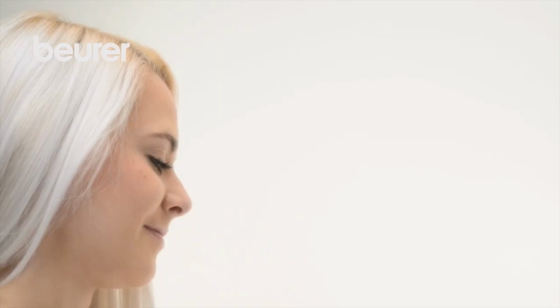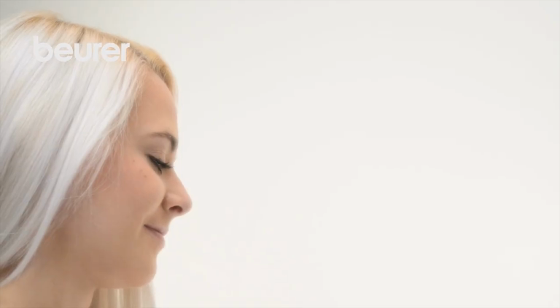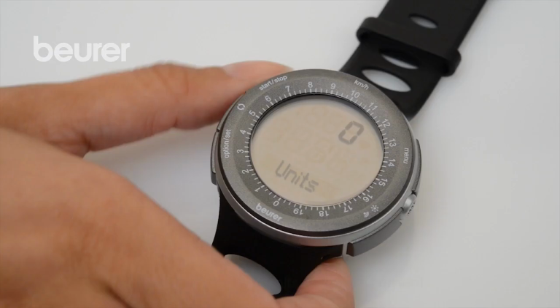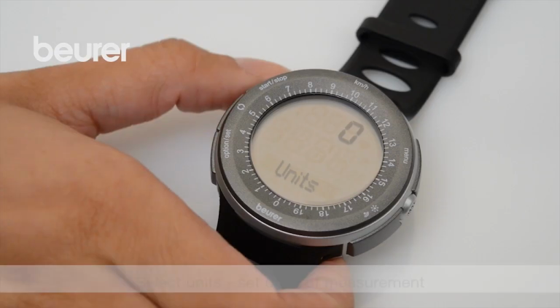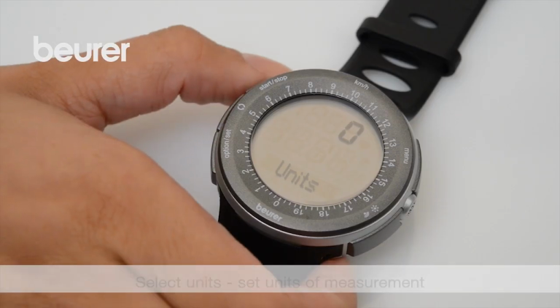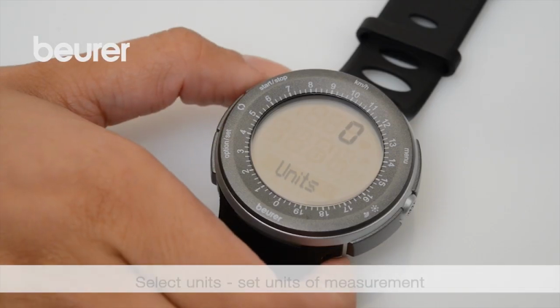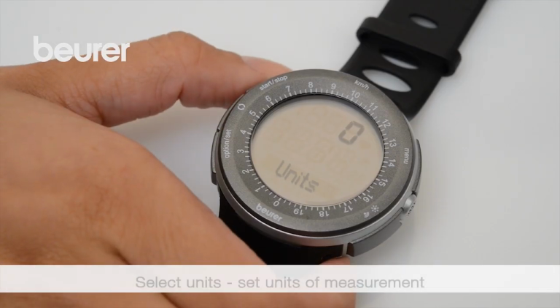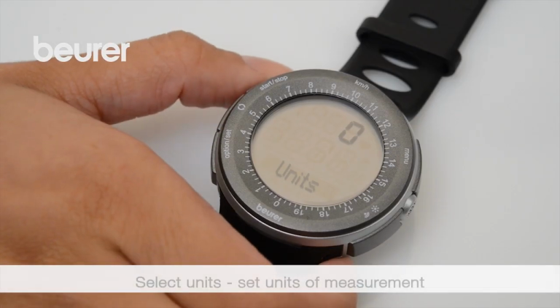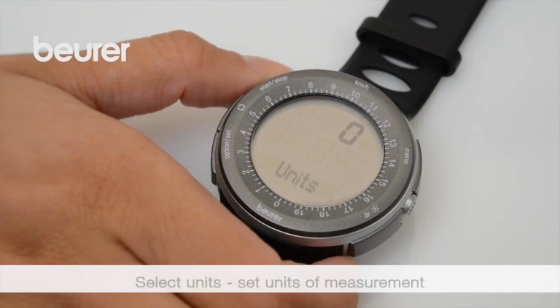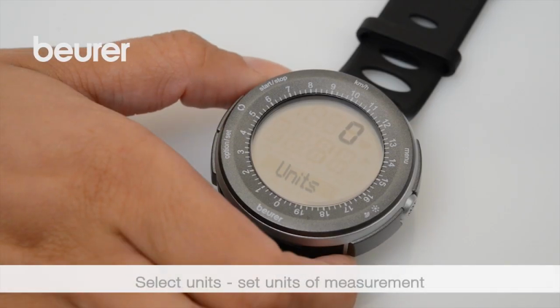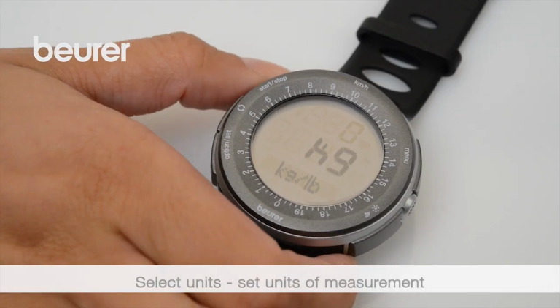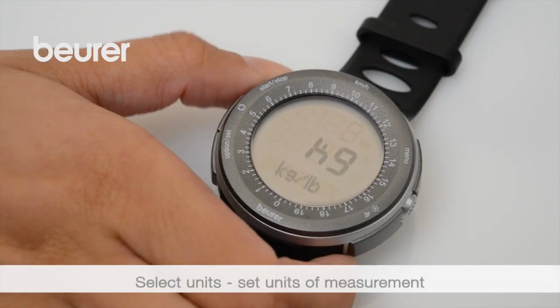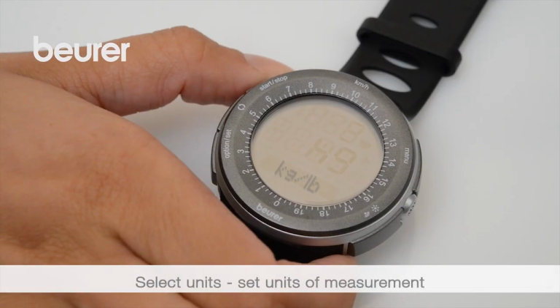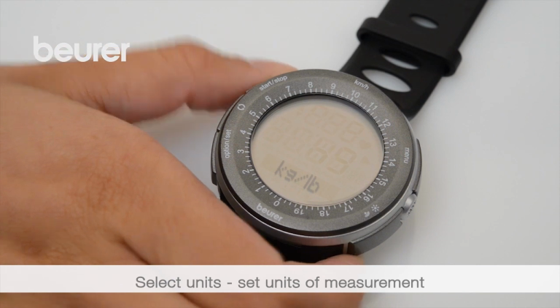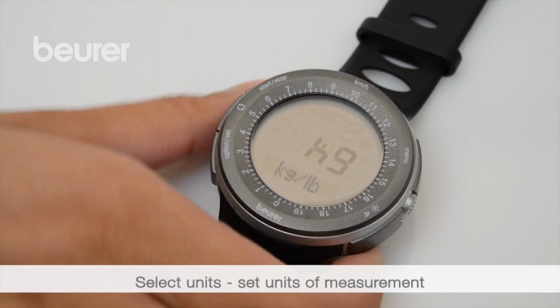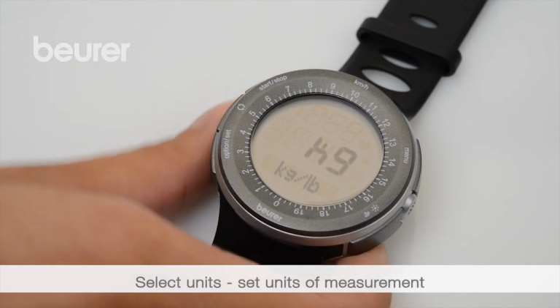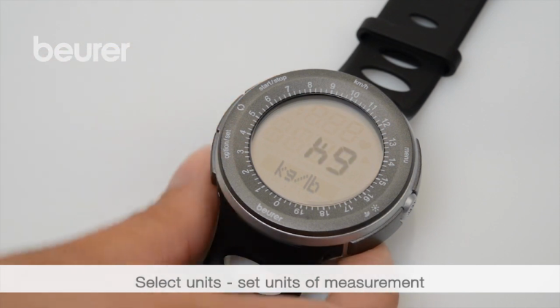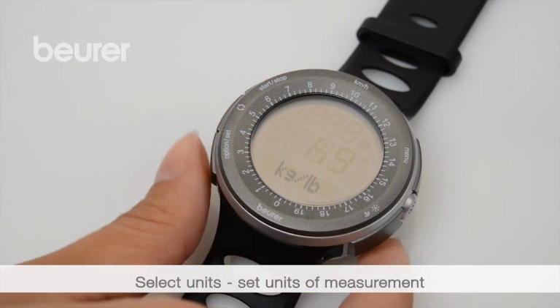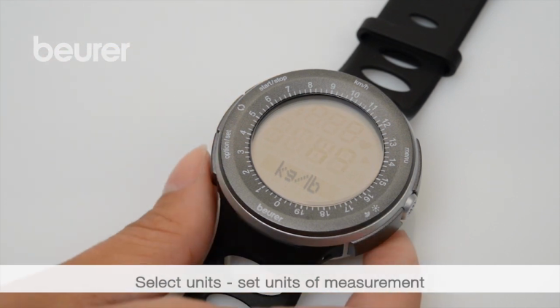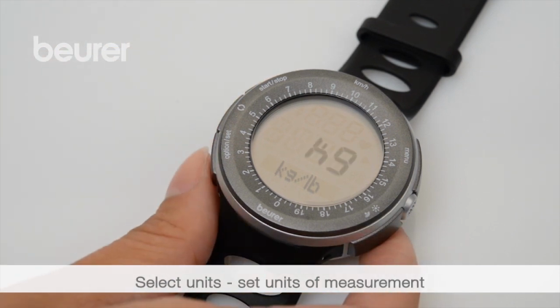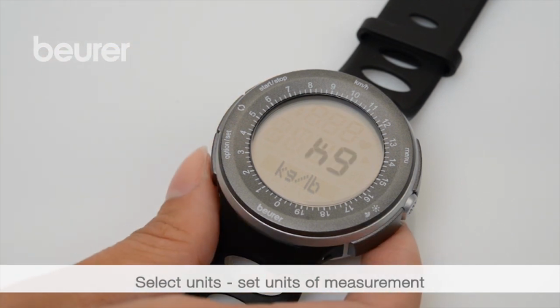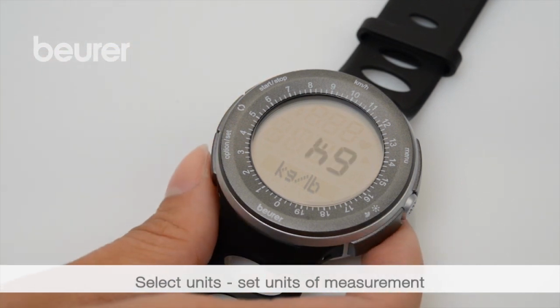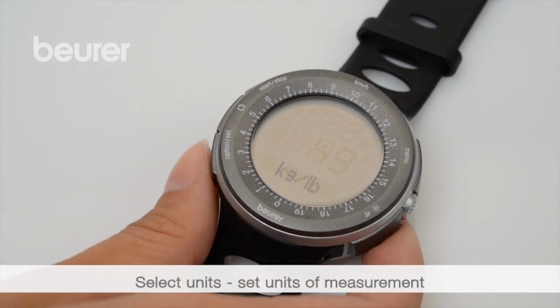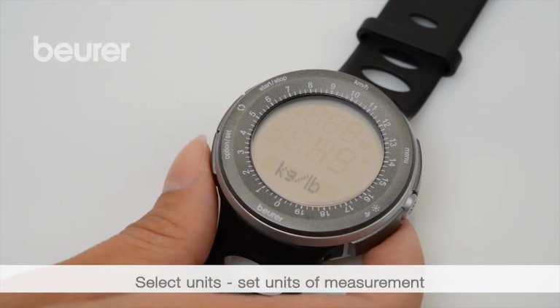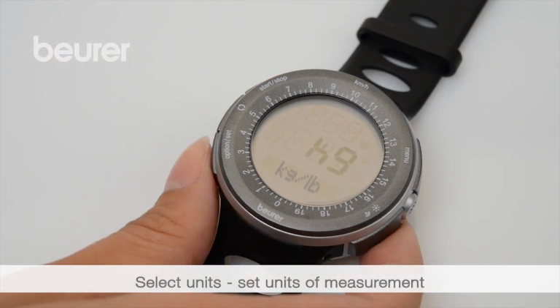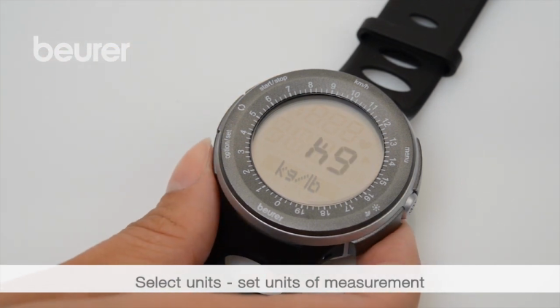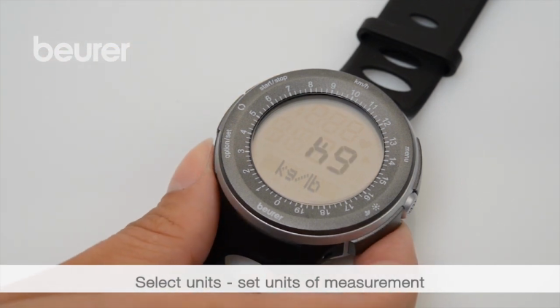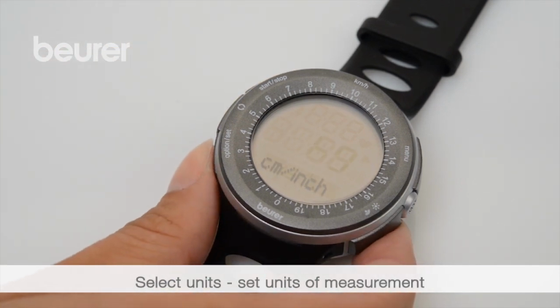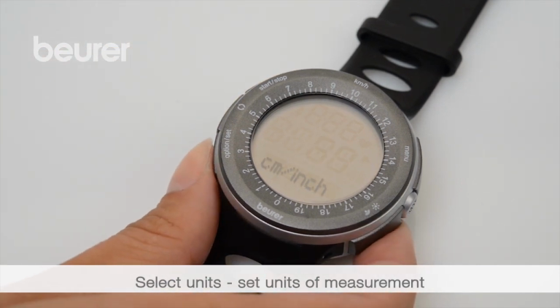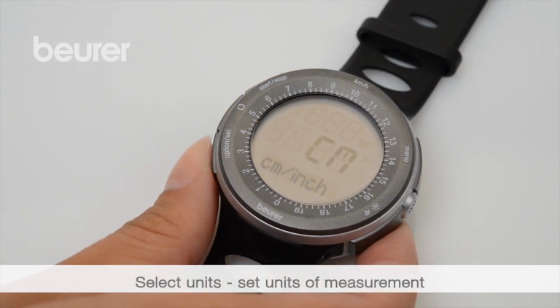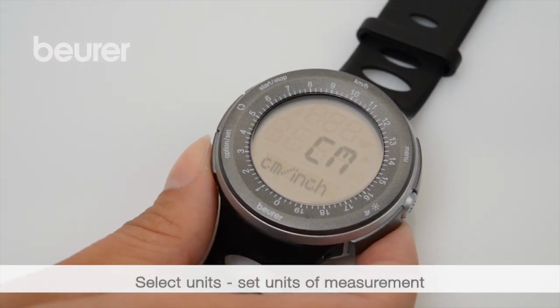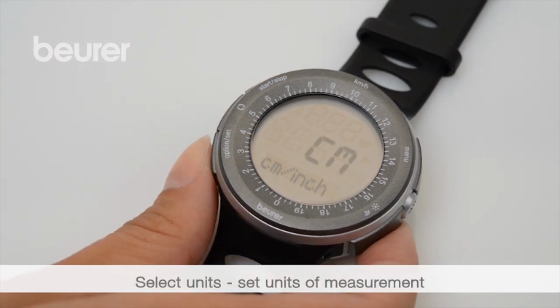Via the settings menu, go to the next item, units, and select the measurement units for weight and height.